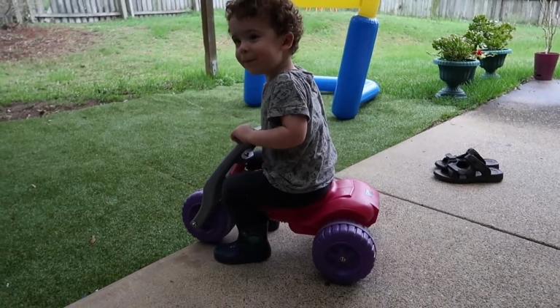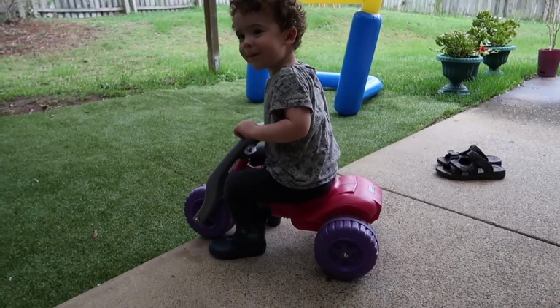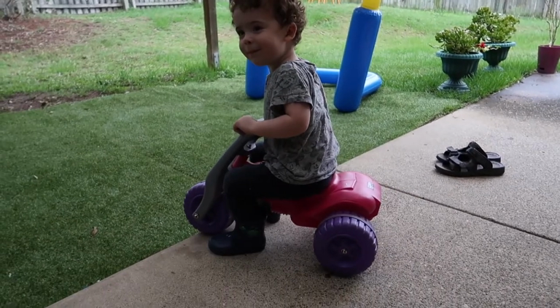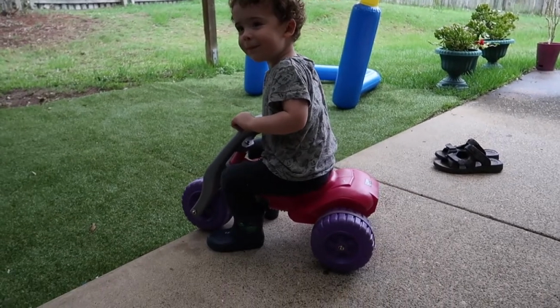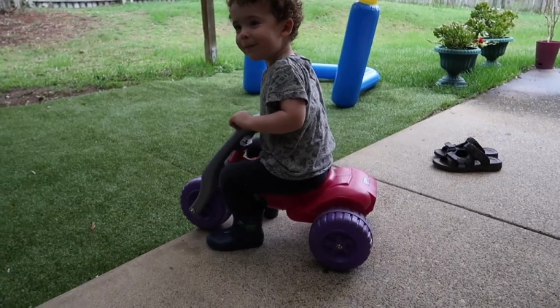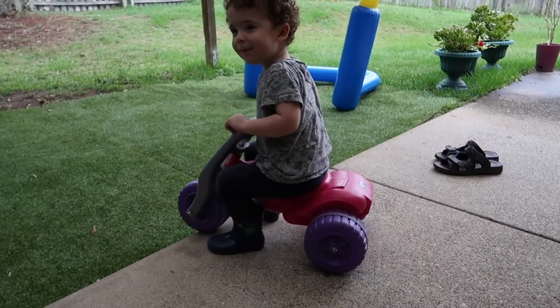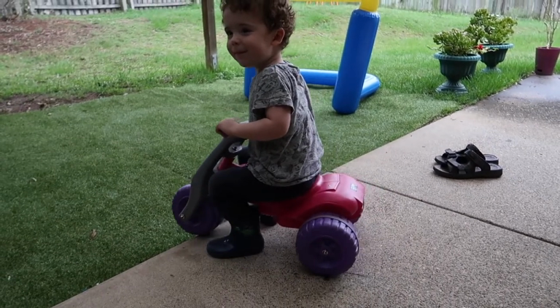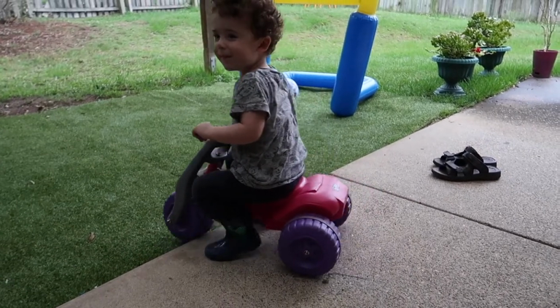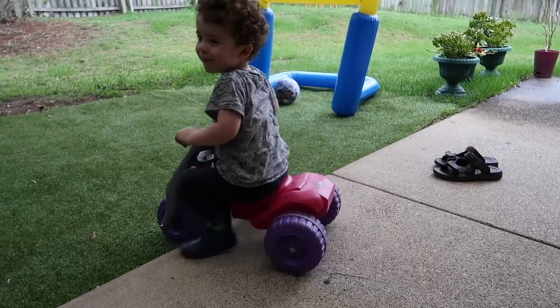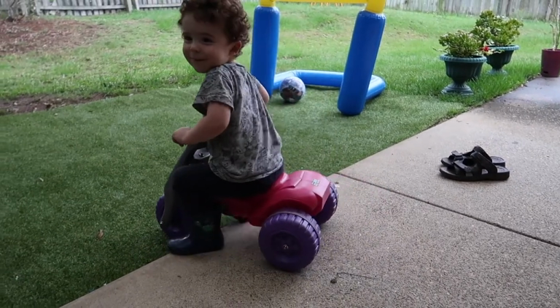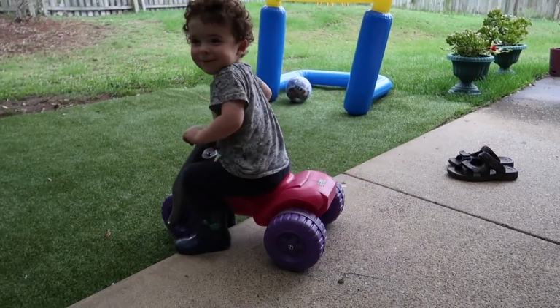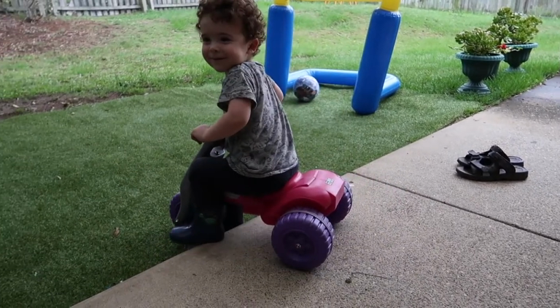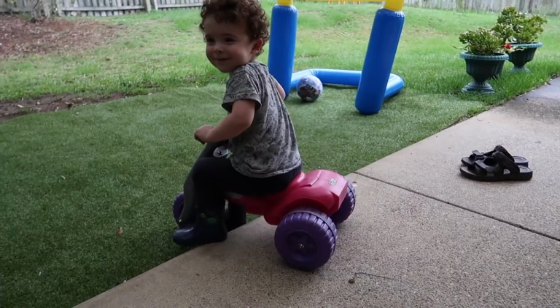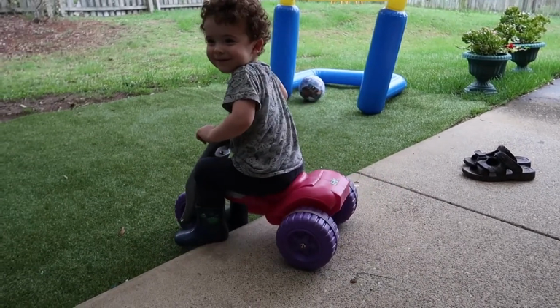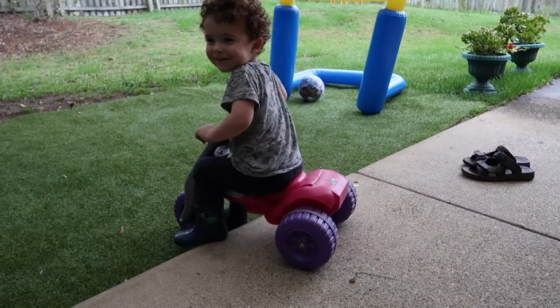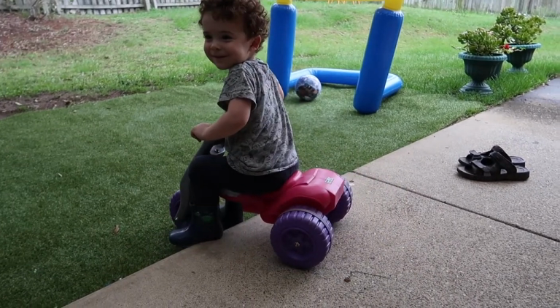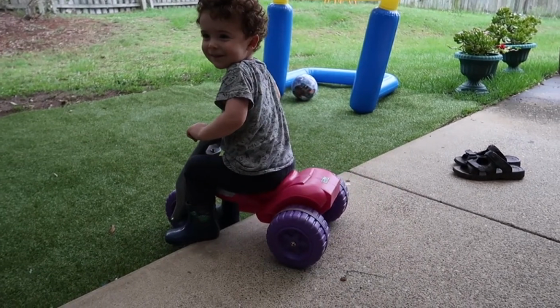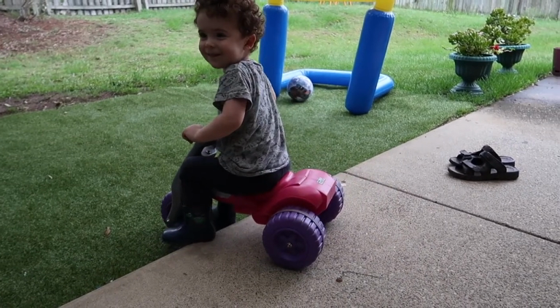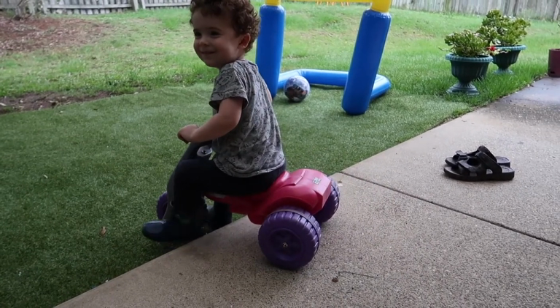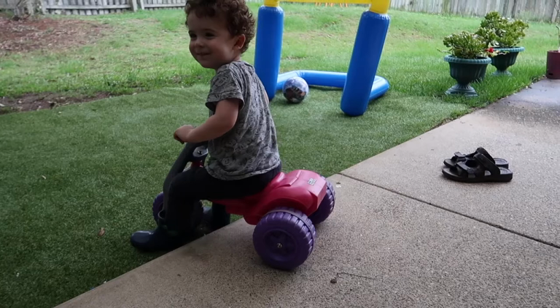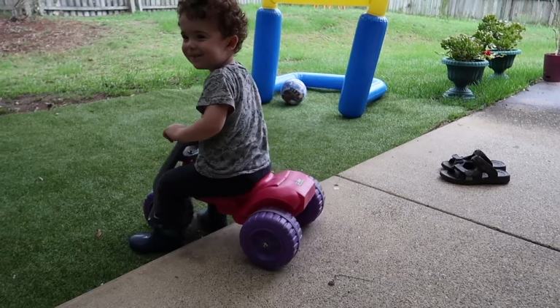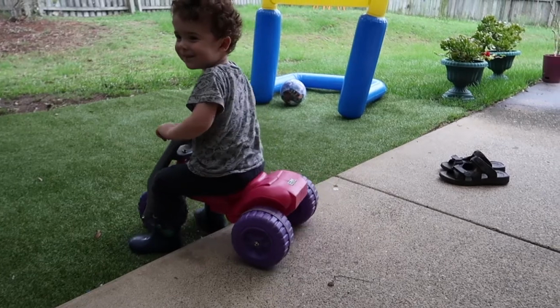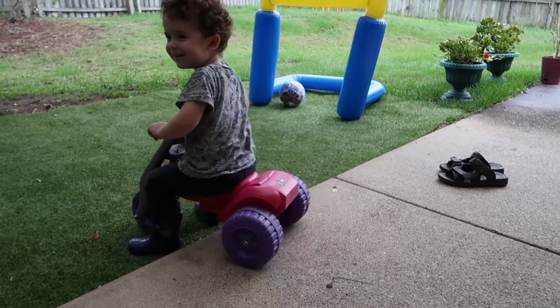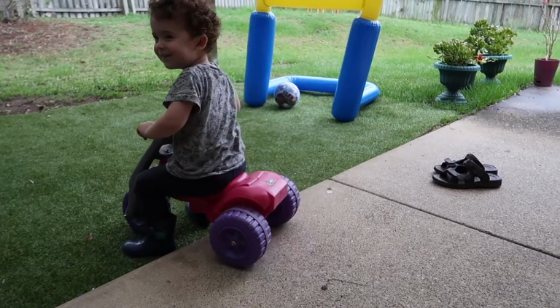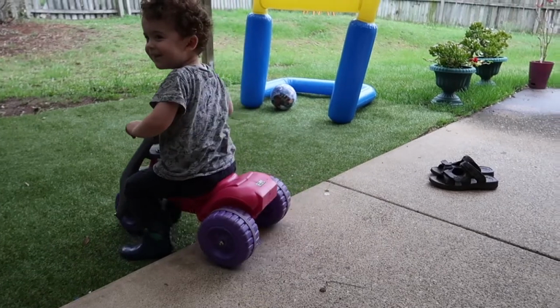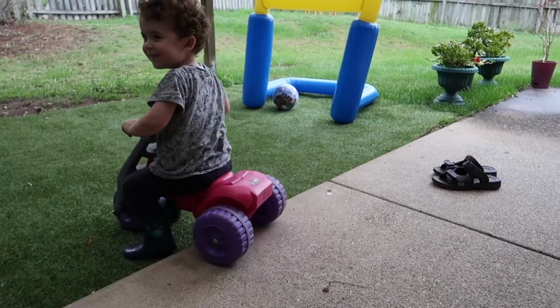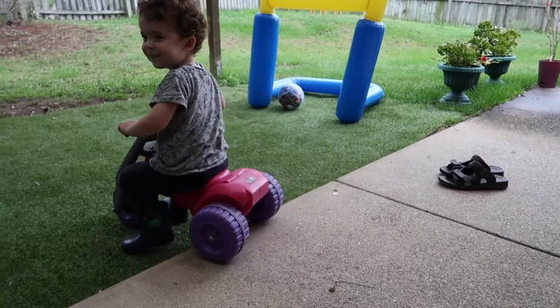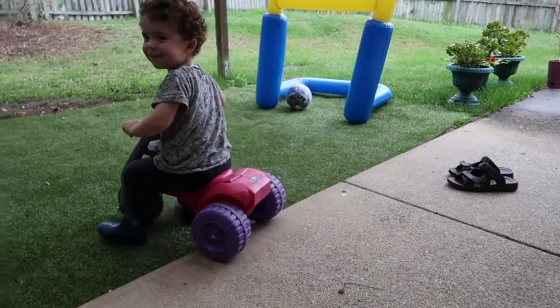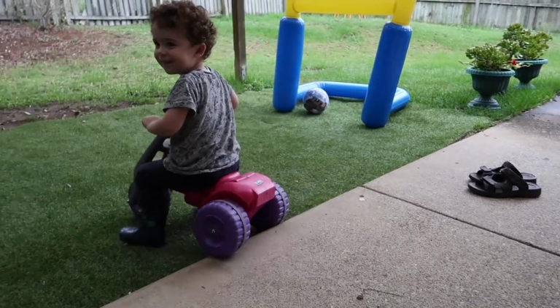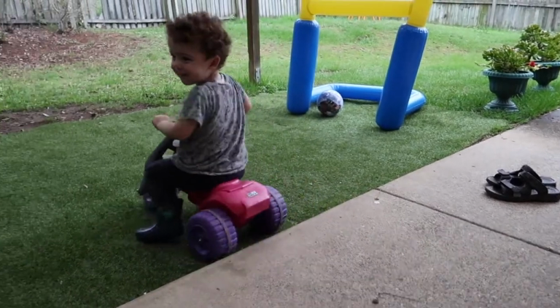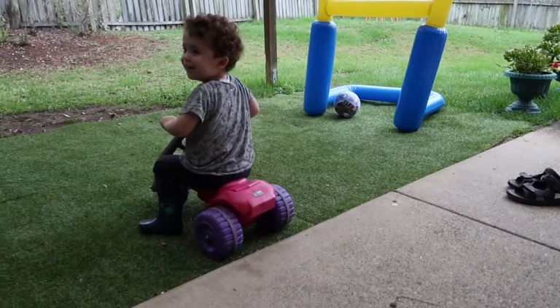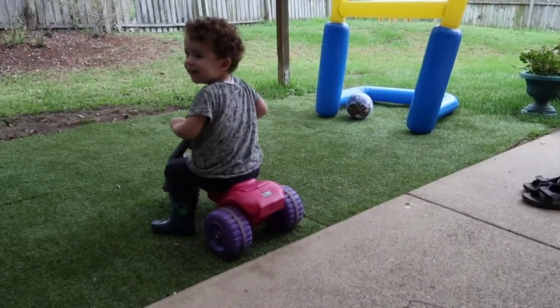Bump. Ready, set. Oh! Little bump. More bump. More bump. Yay!